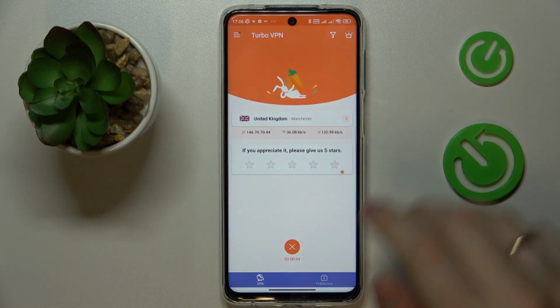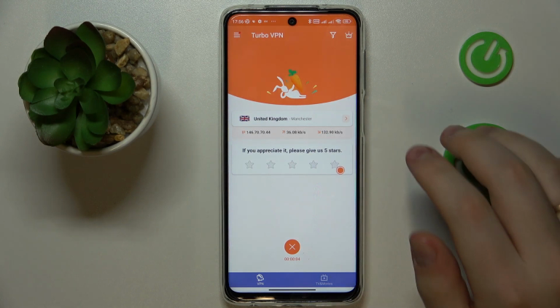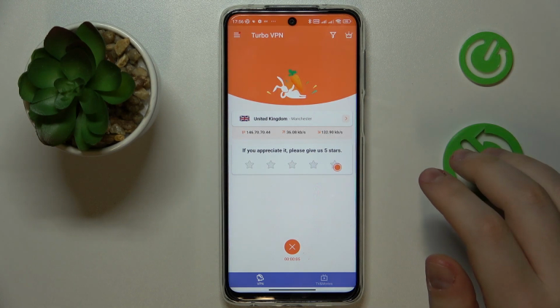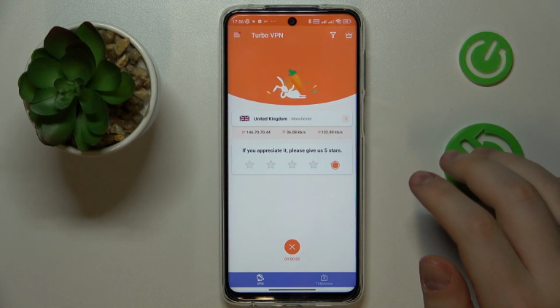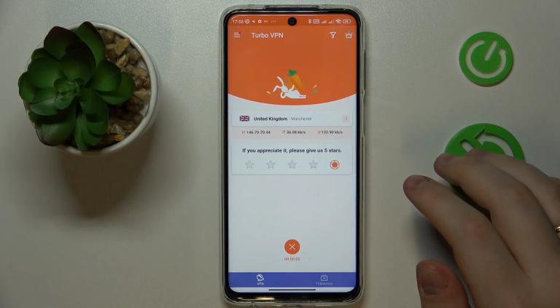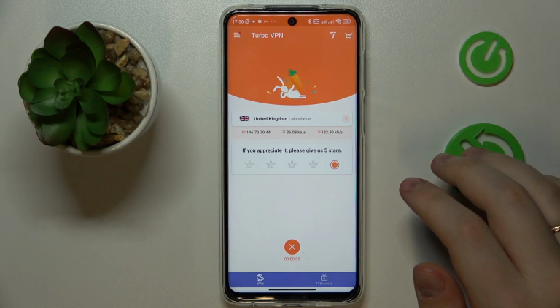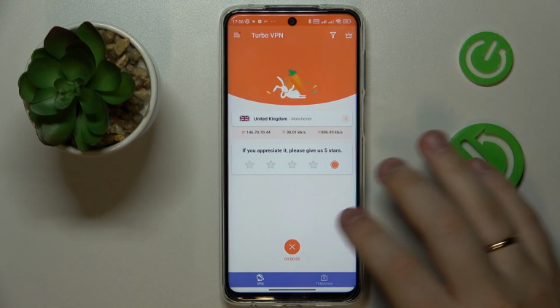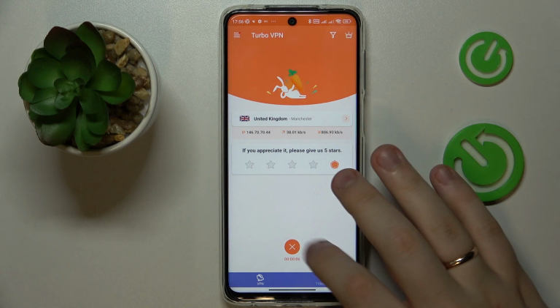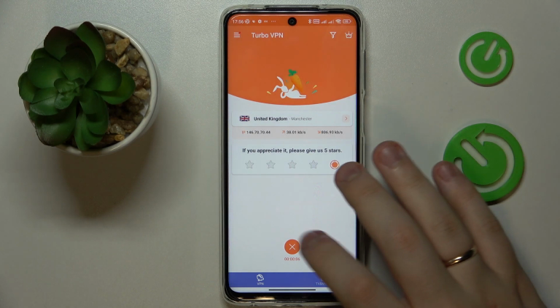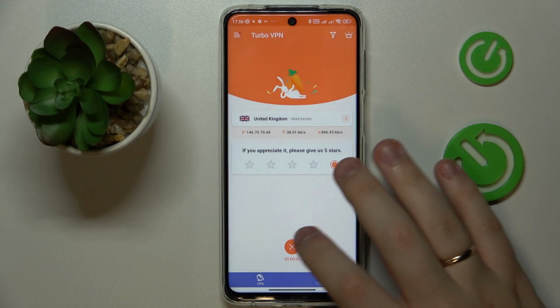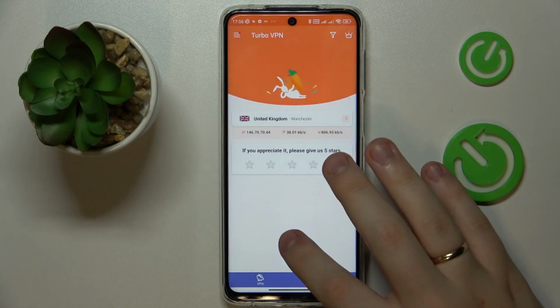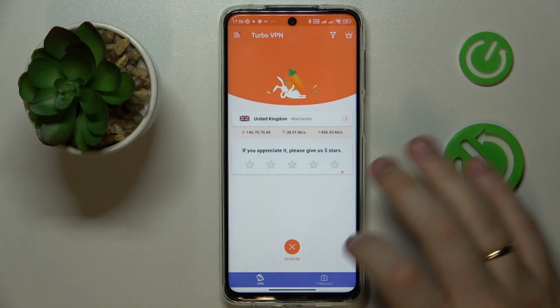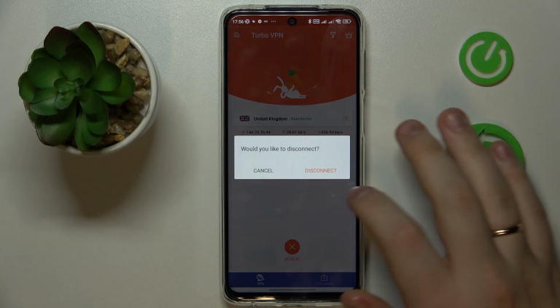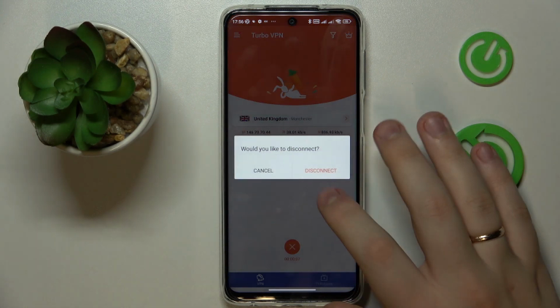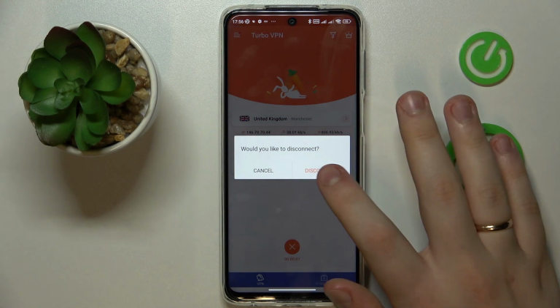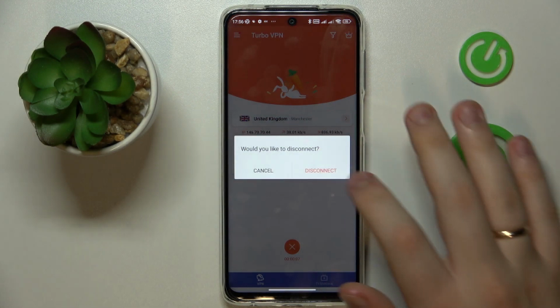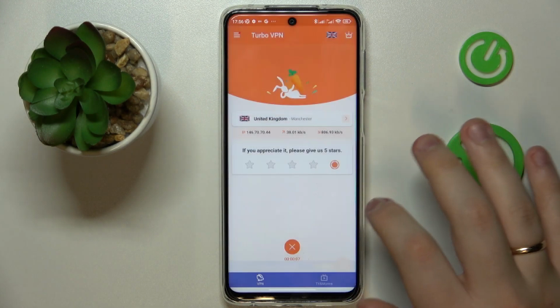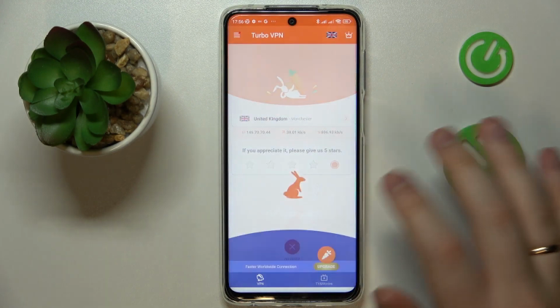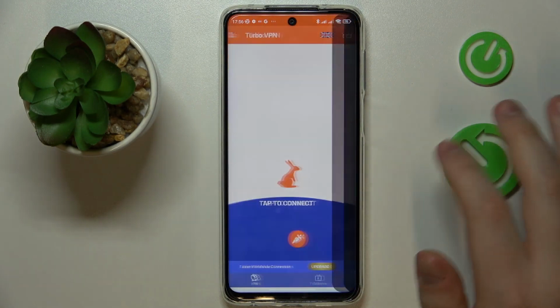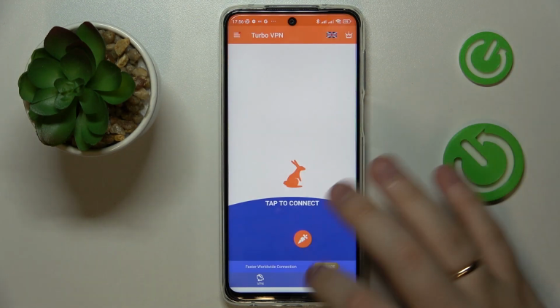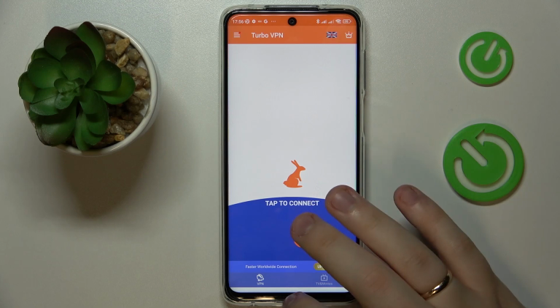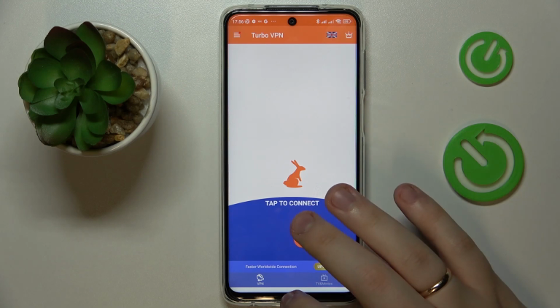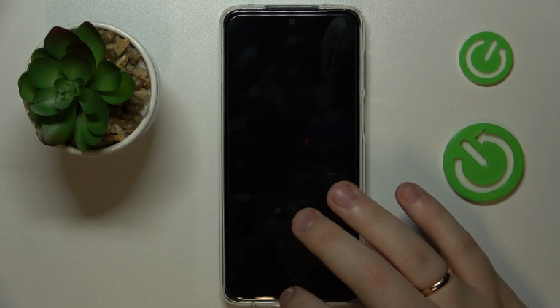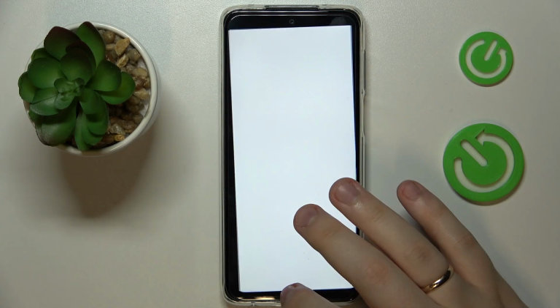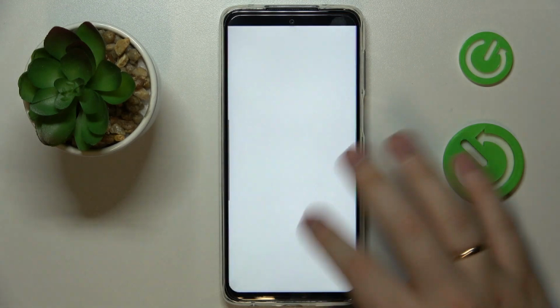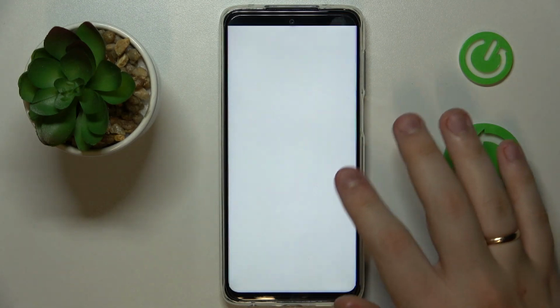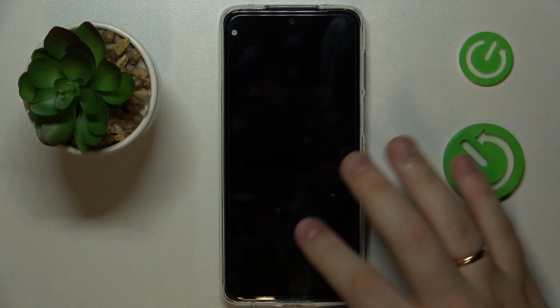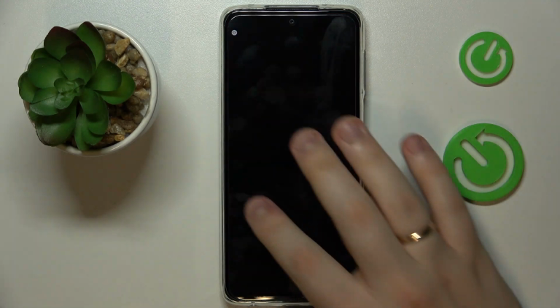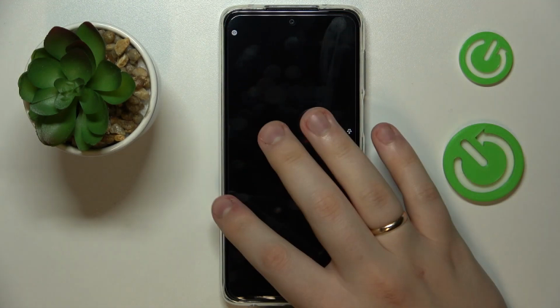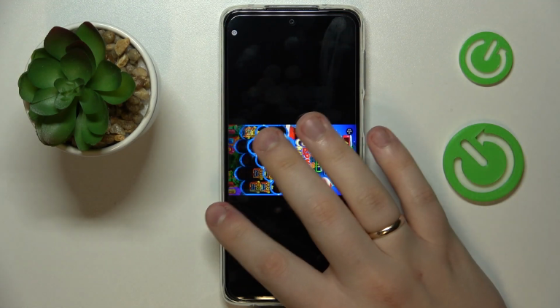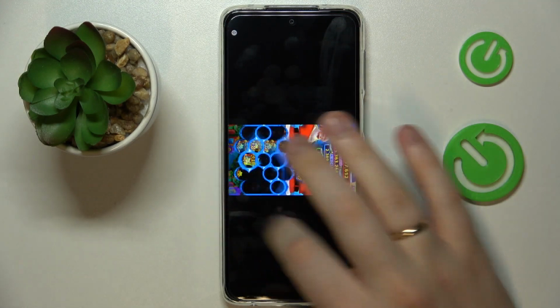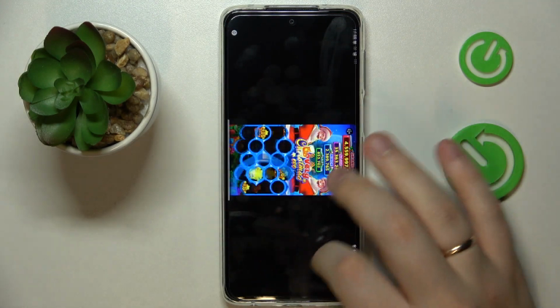Once you're ready to disconnect, just tap over here, choose the disconnect option, and that will be it. Thanks for watching and thanks for your attention!